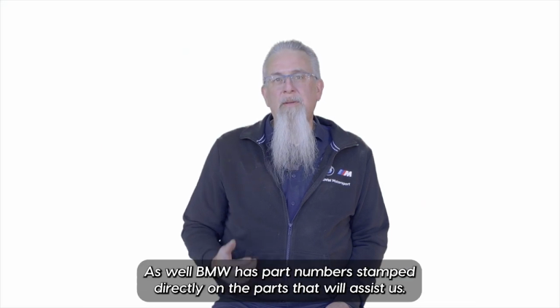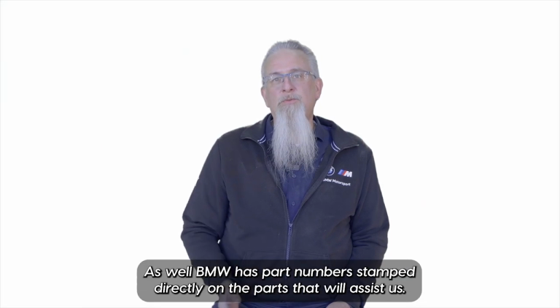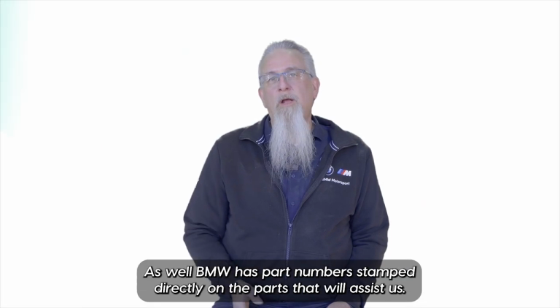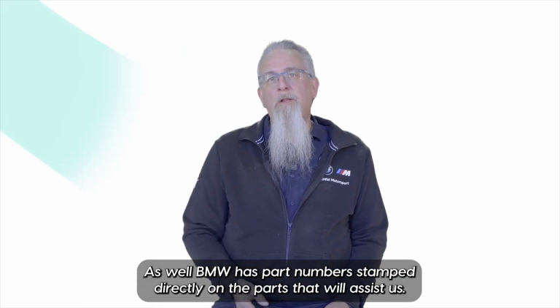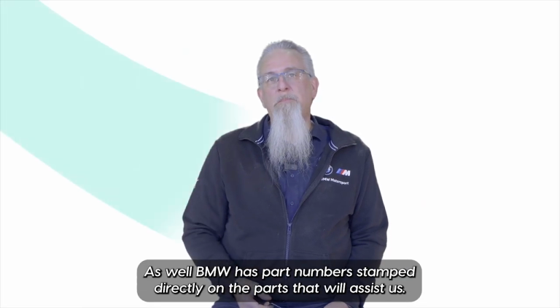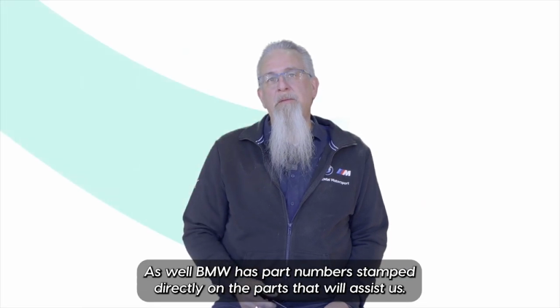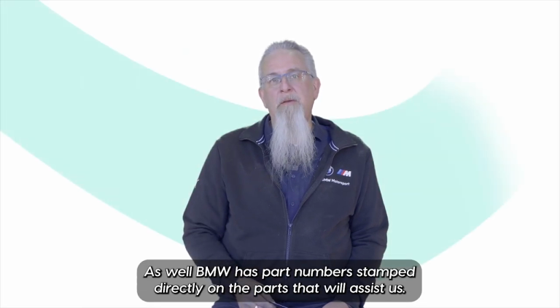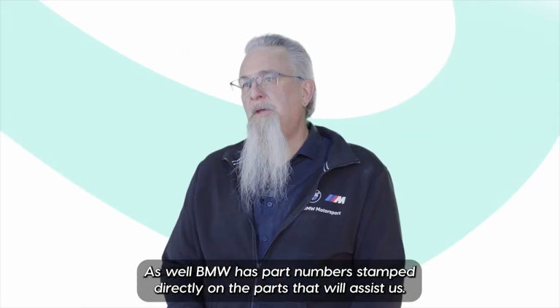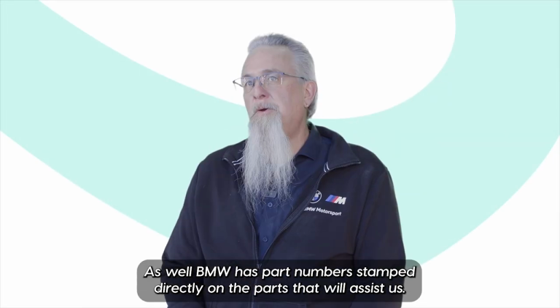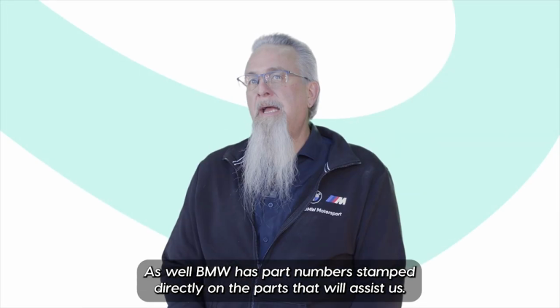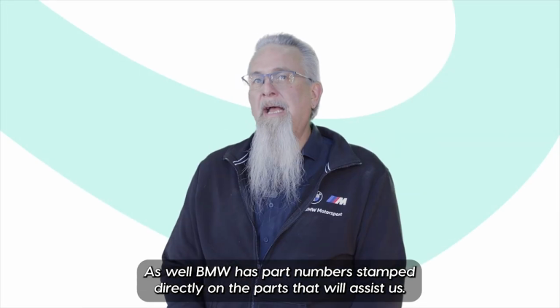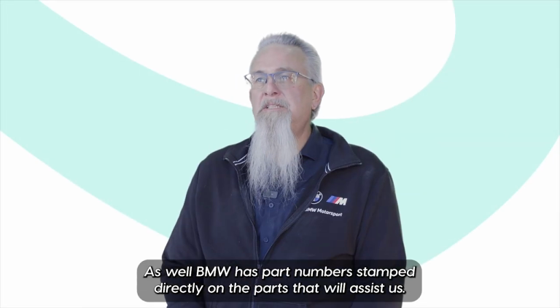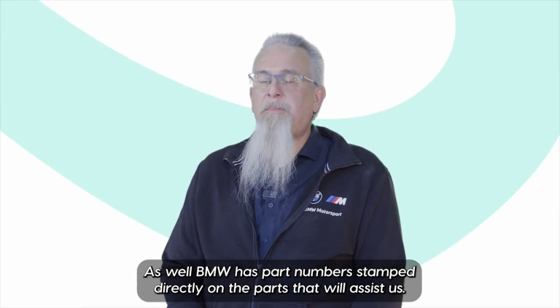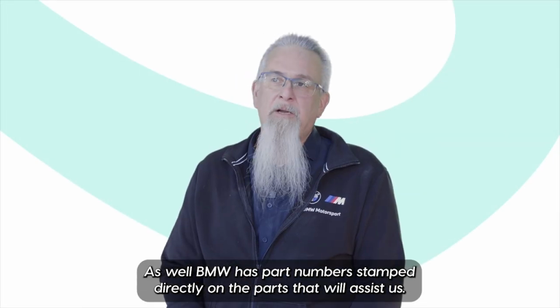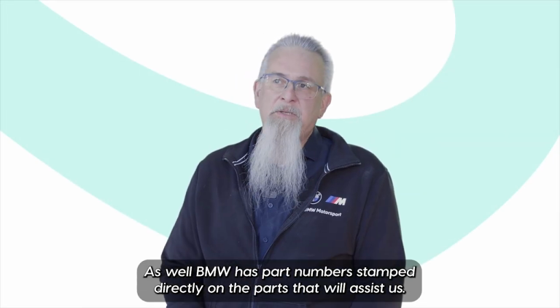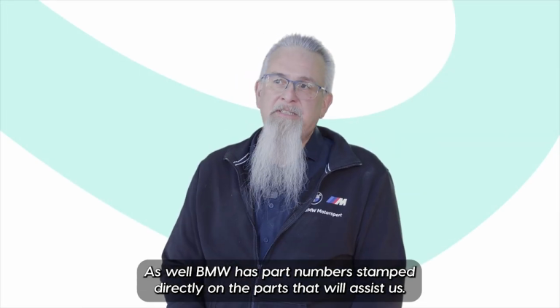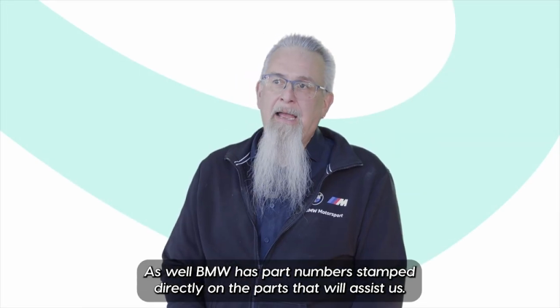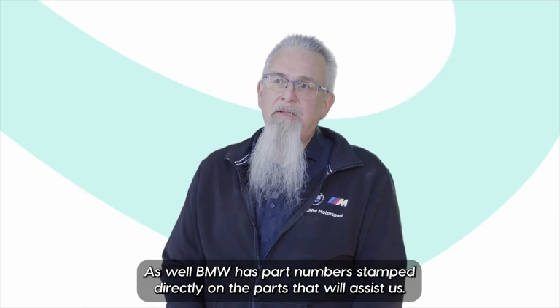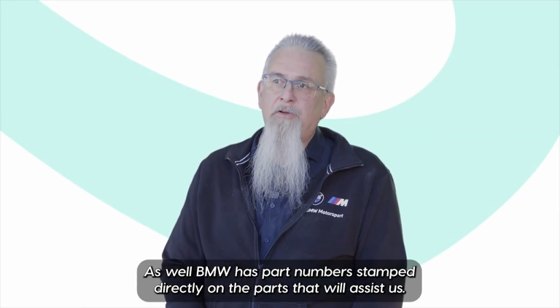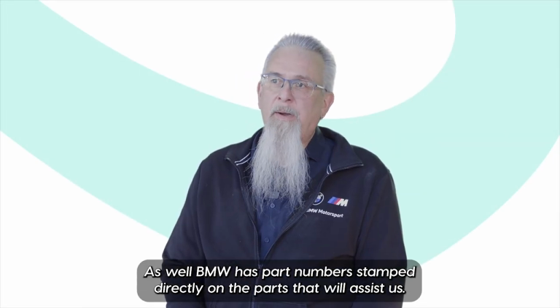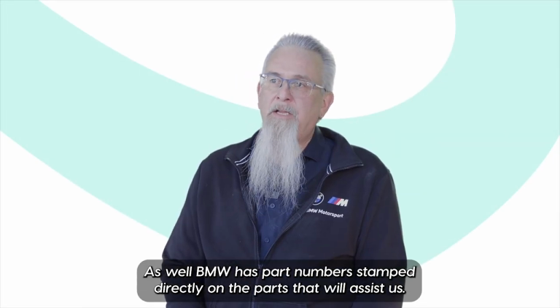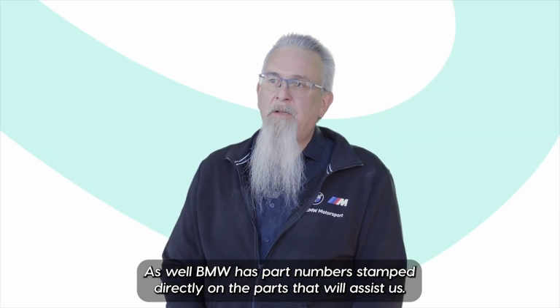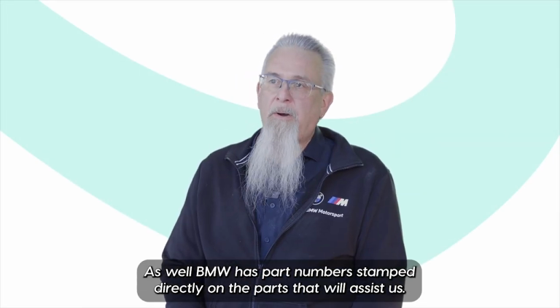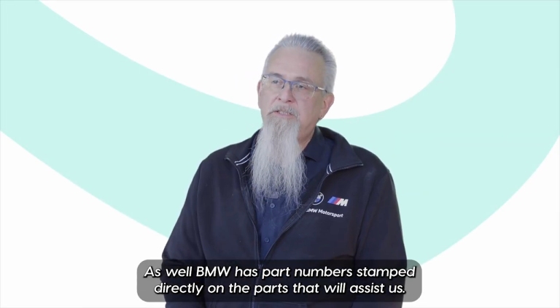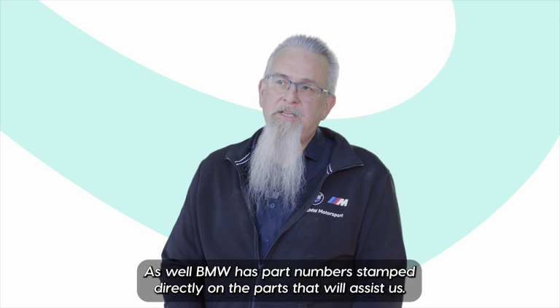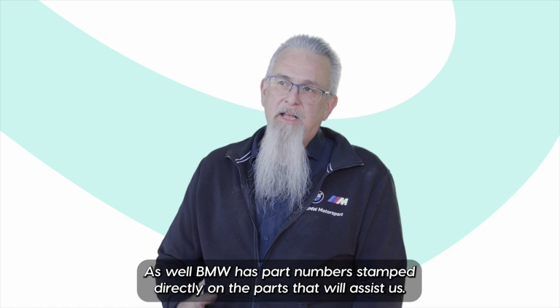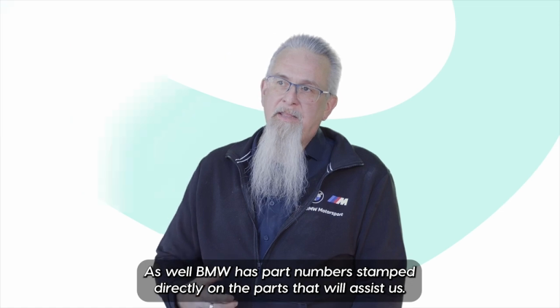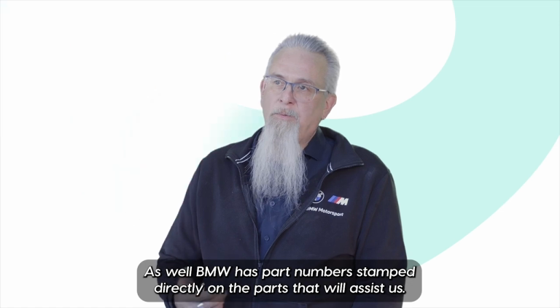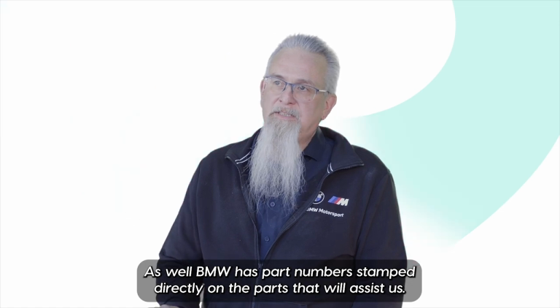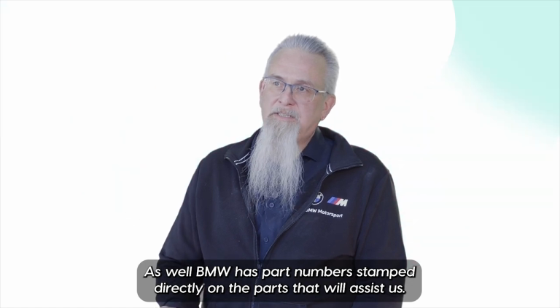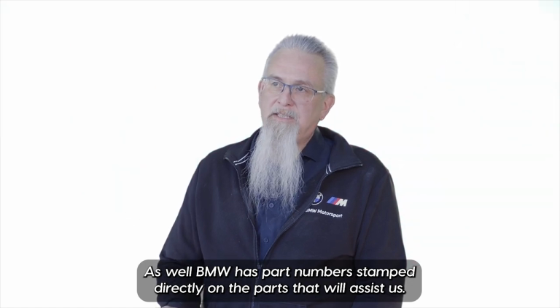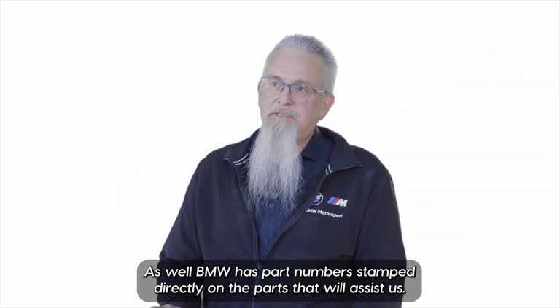As well, BMW has part numbers stamped directly on the parts, which will assist us in identifying them.